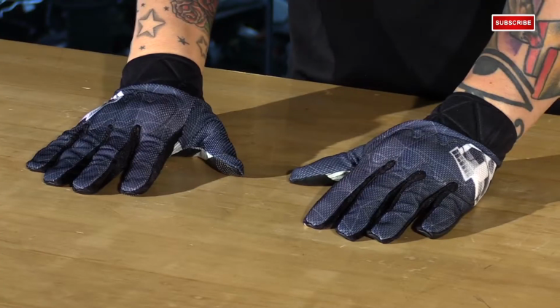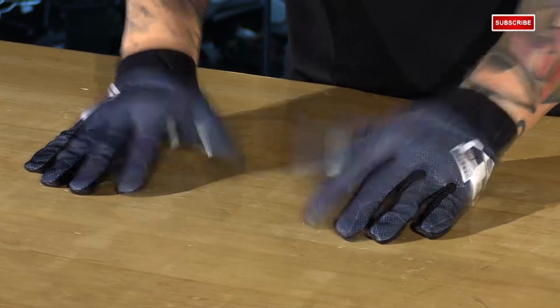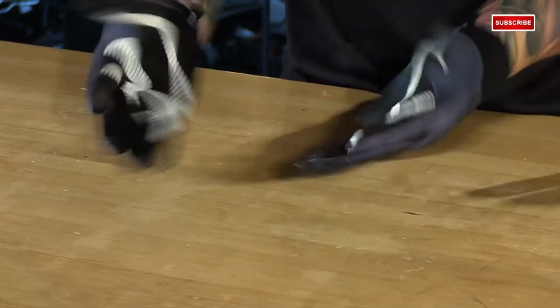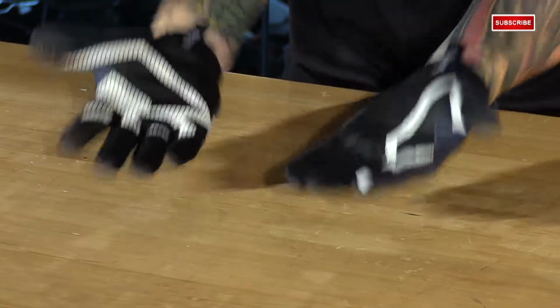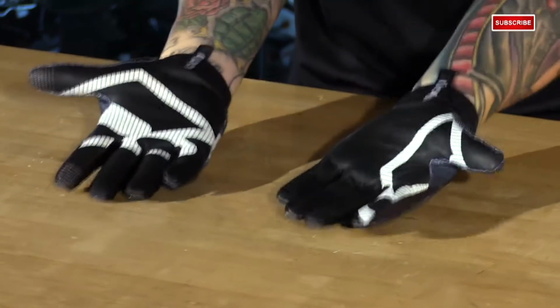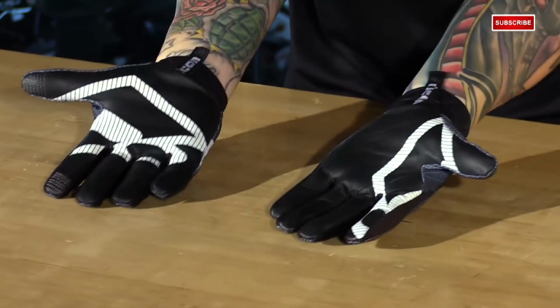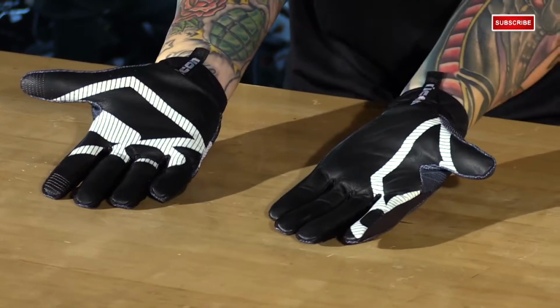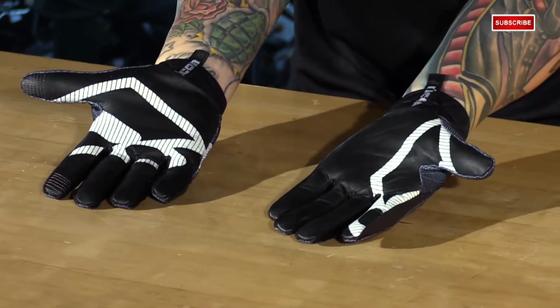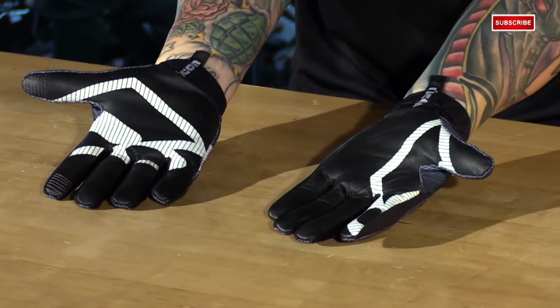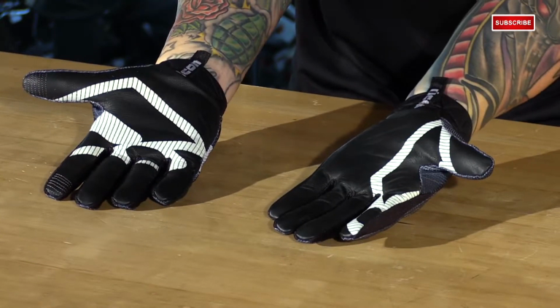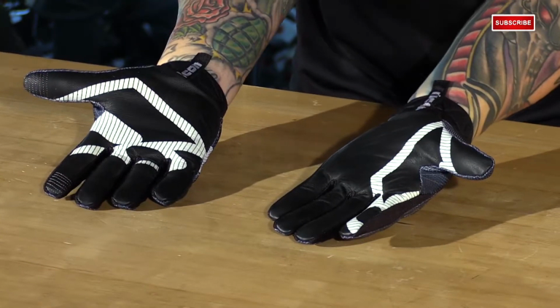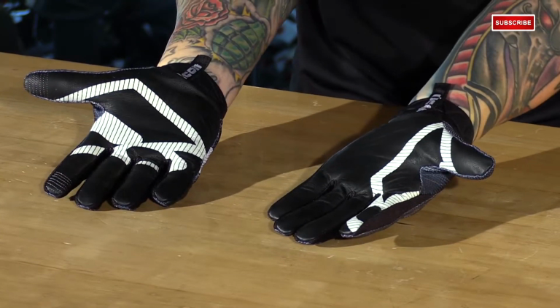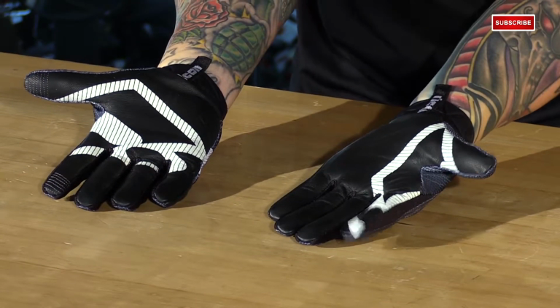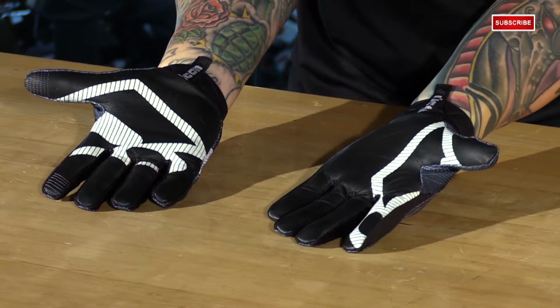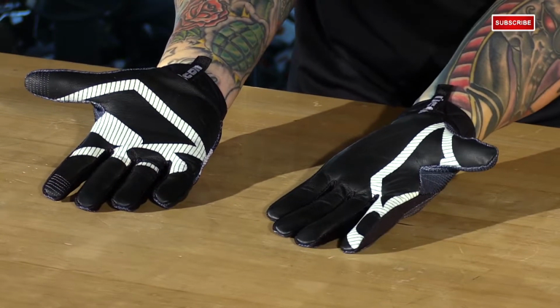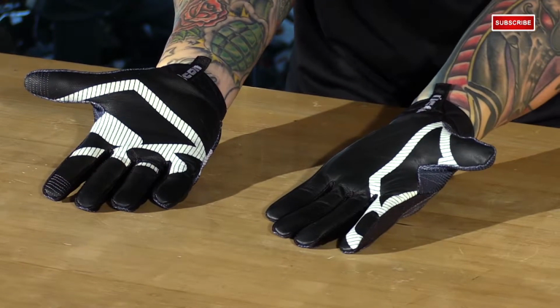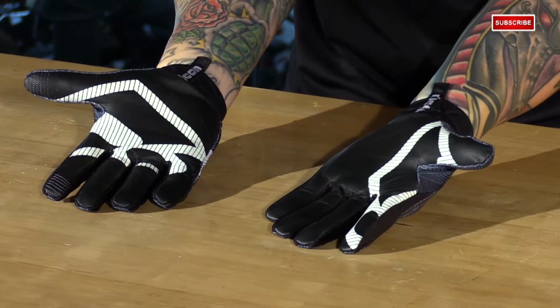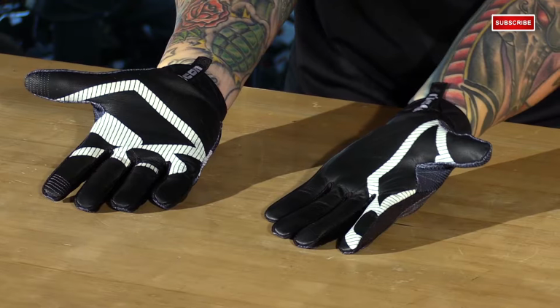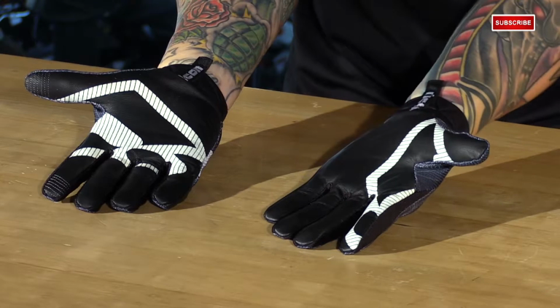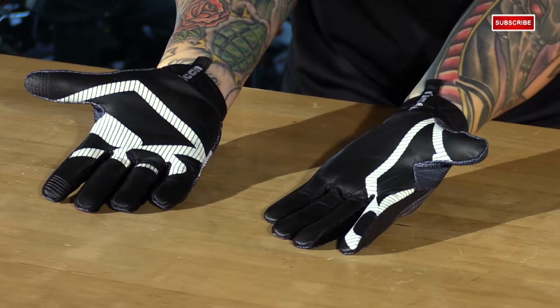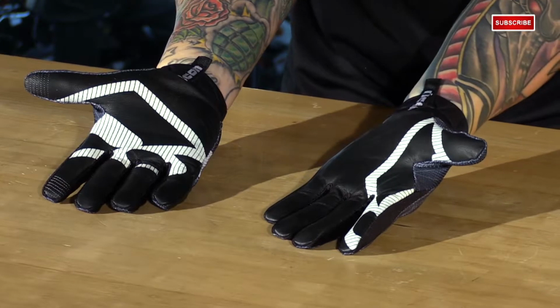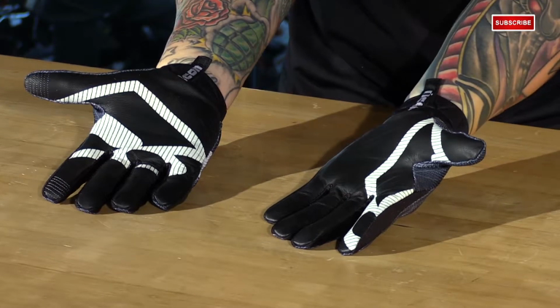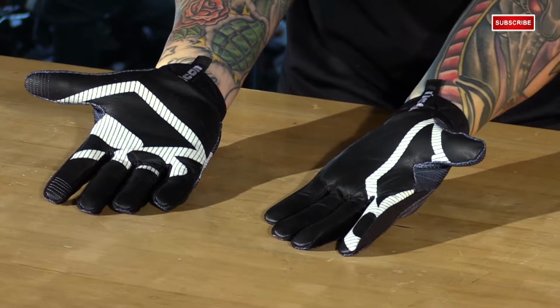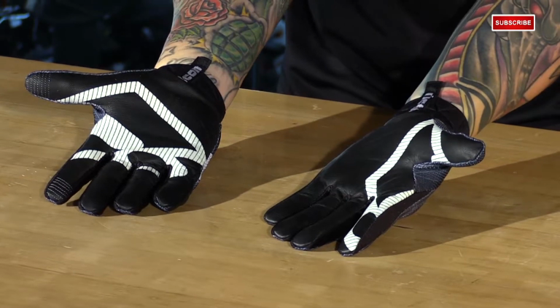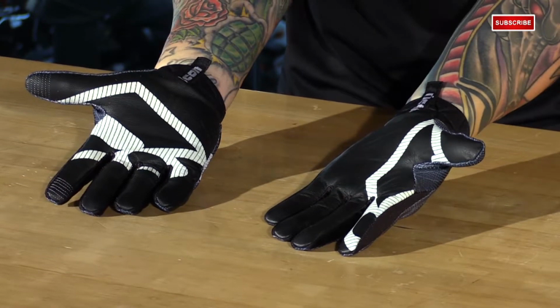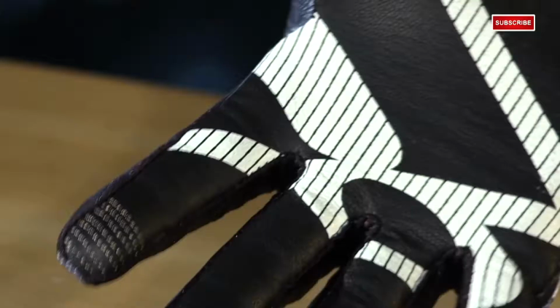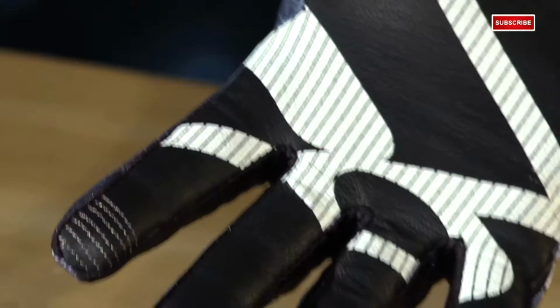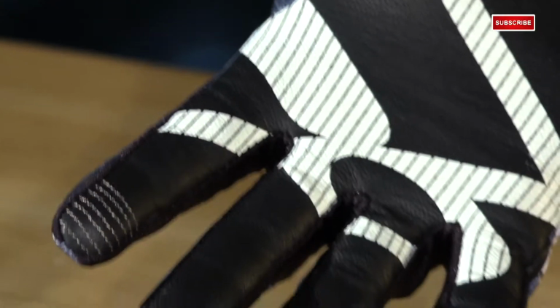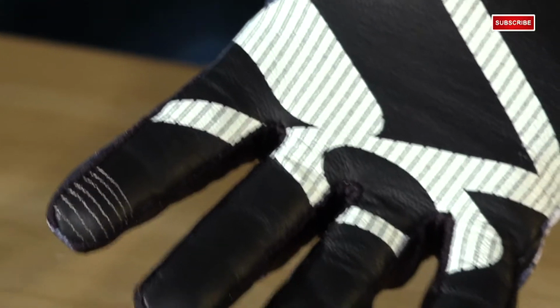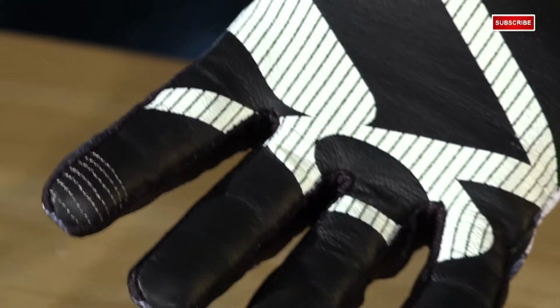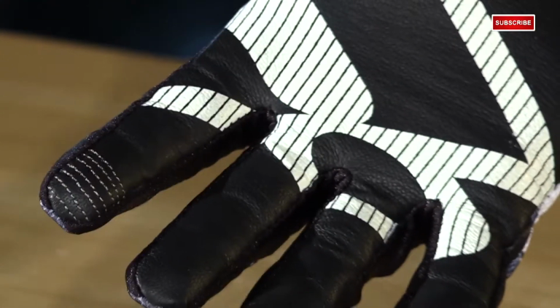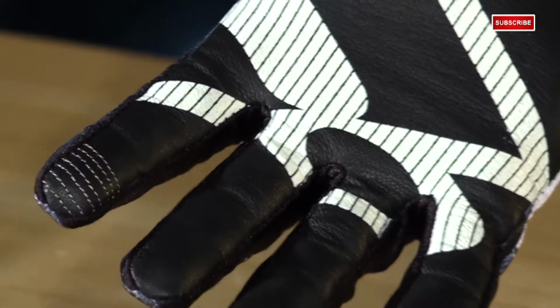Seamless battle-hide goatskin leather palm — very soft and very supple with Hero printing.